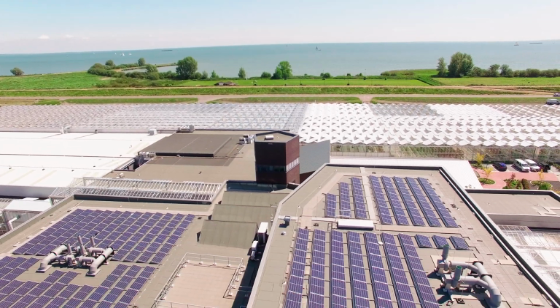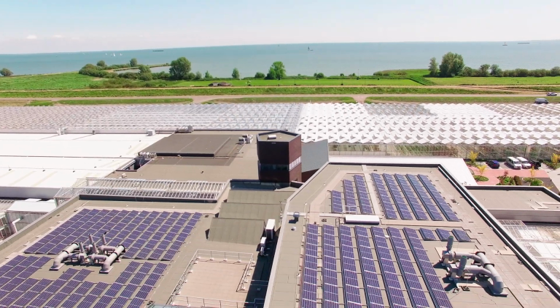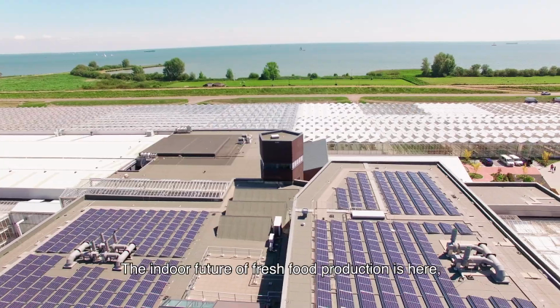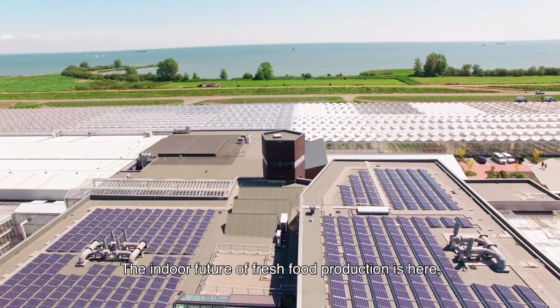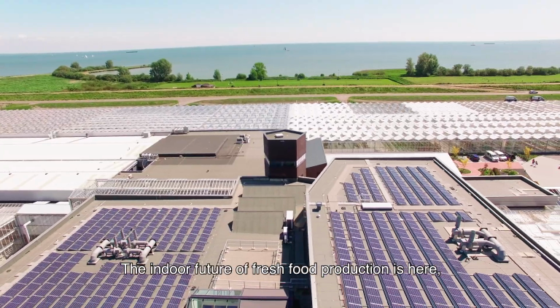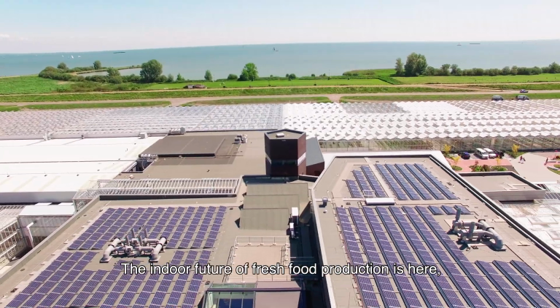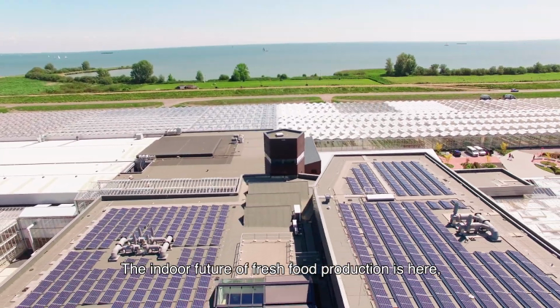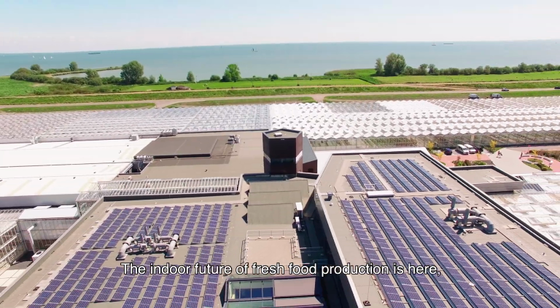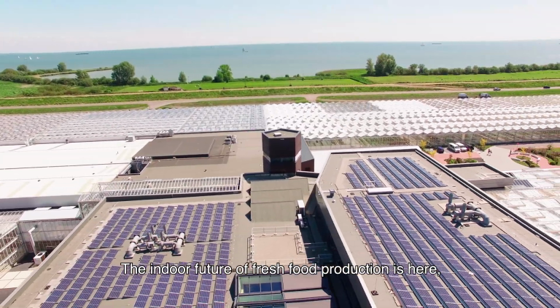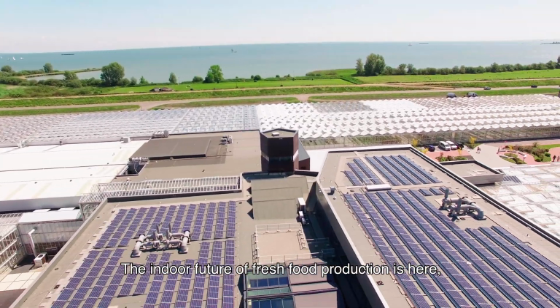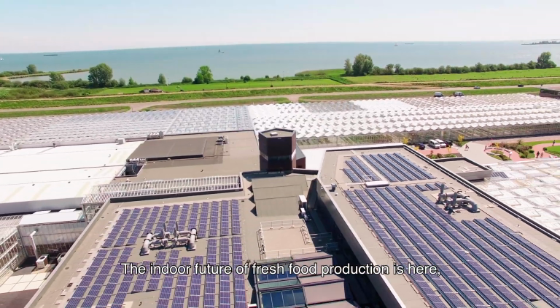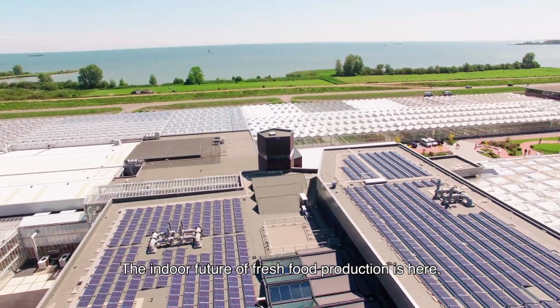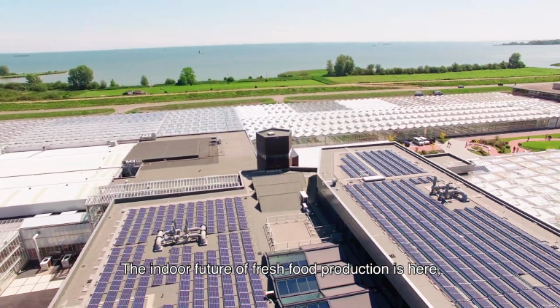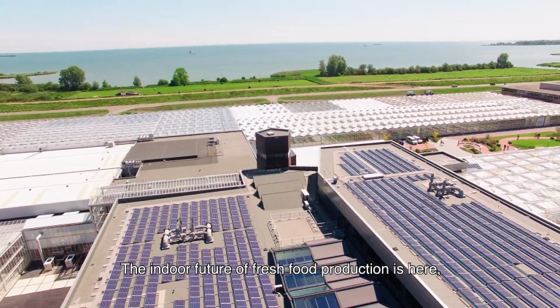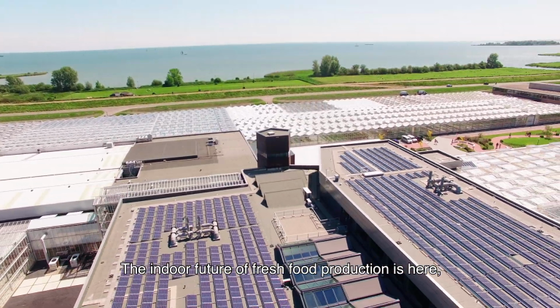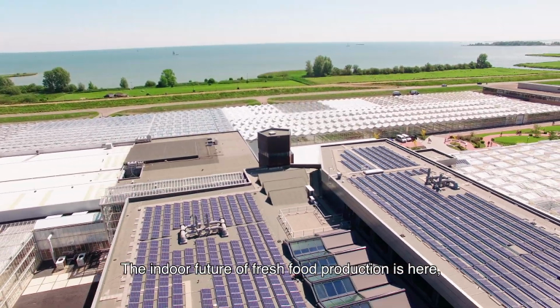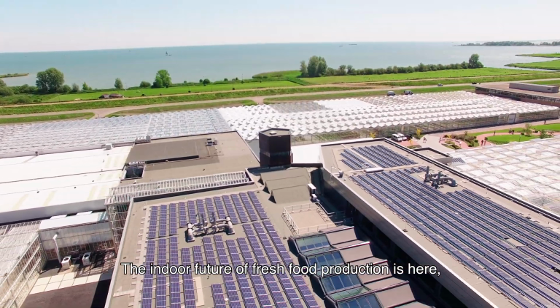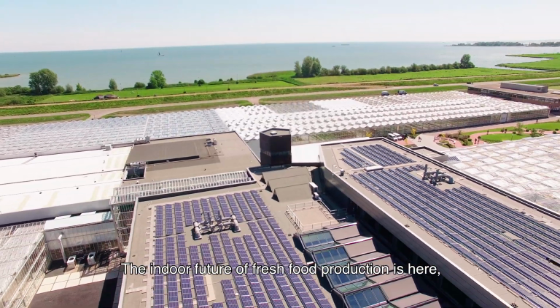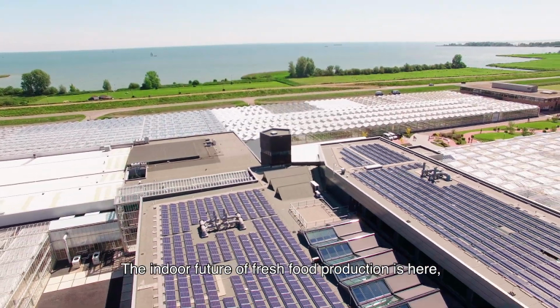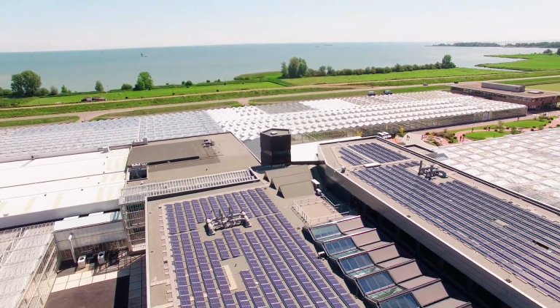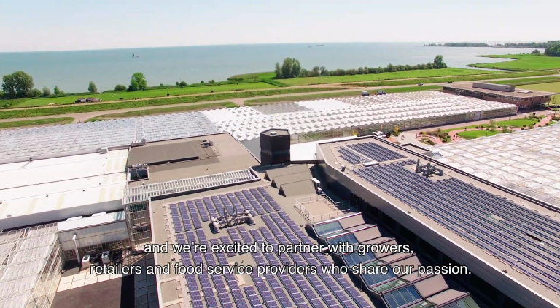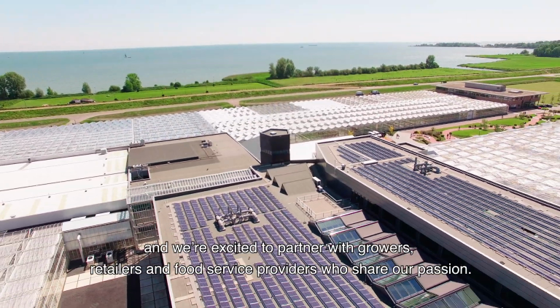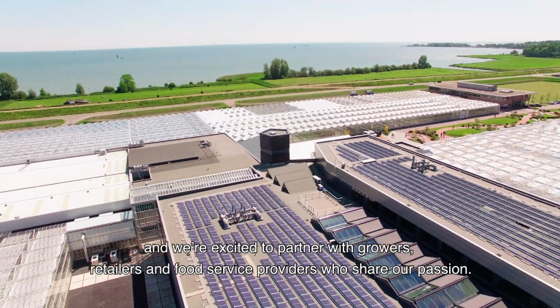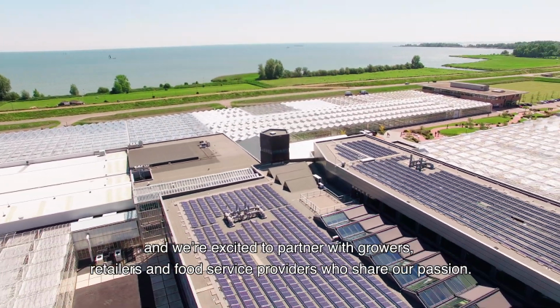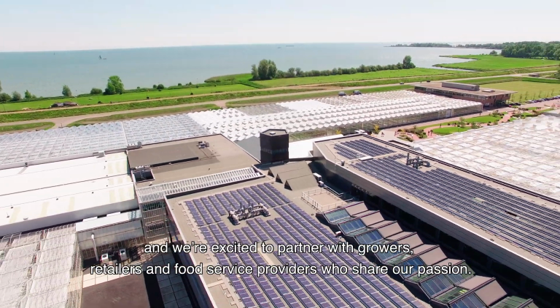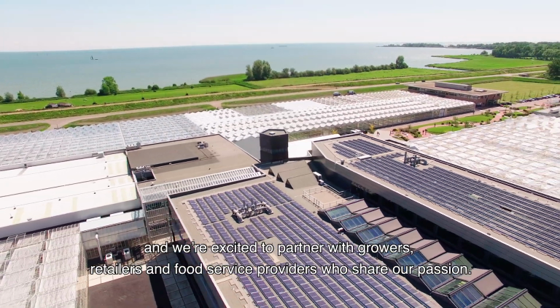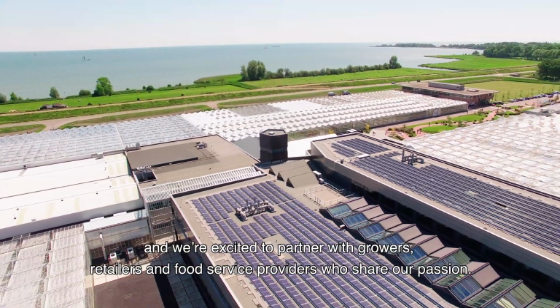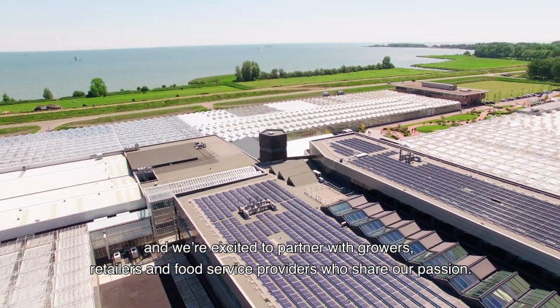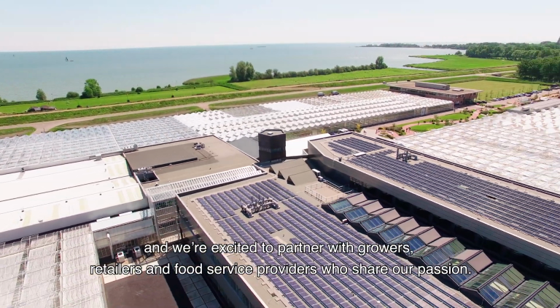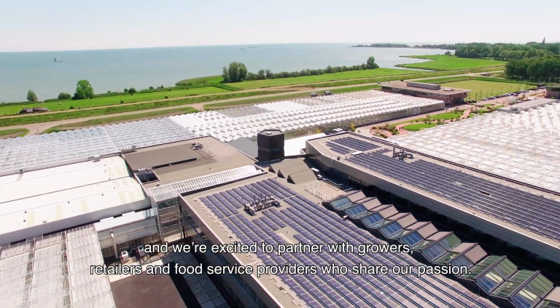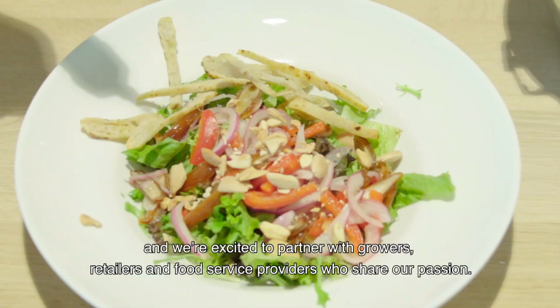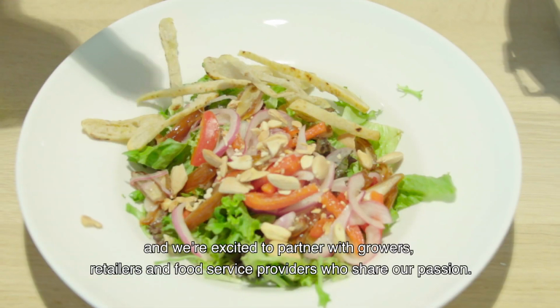The indoor future of fresh food production is here, and we're excited to partner with growers, retailers and food service providers who share our passion.